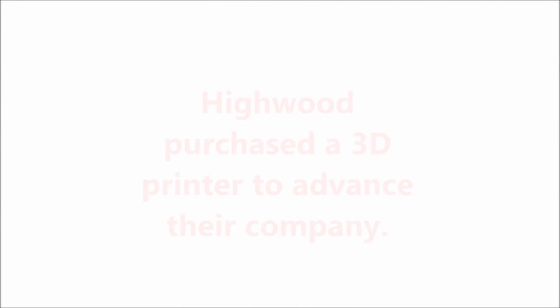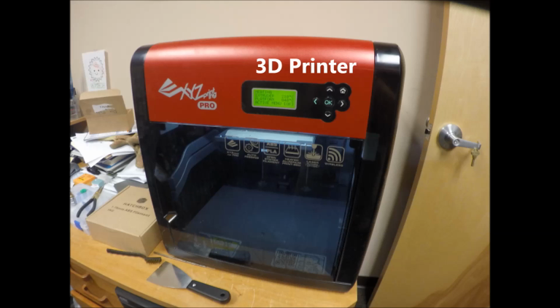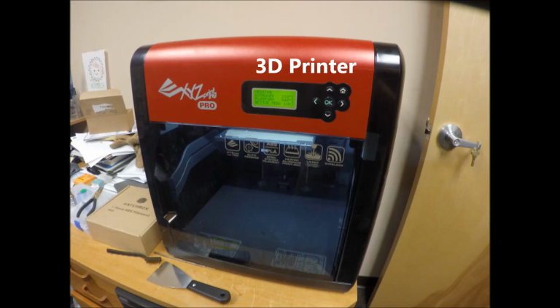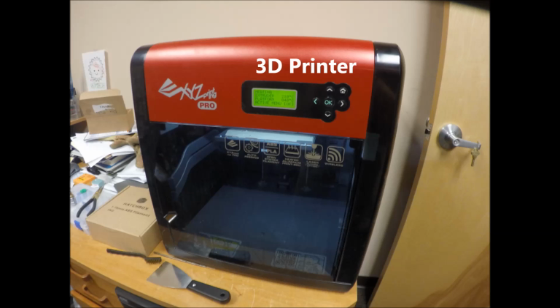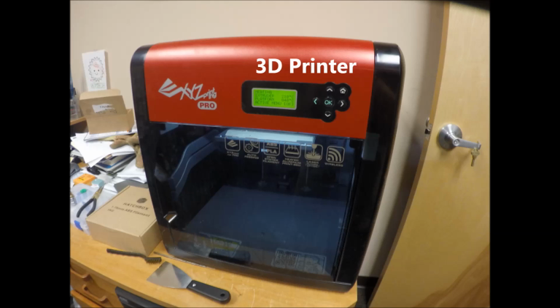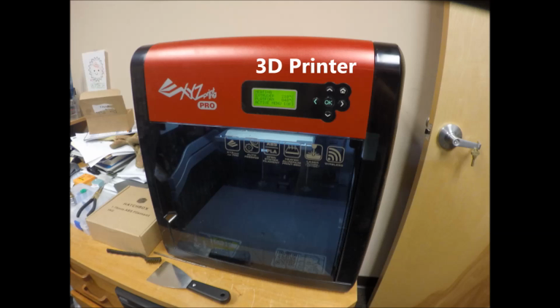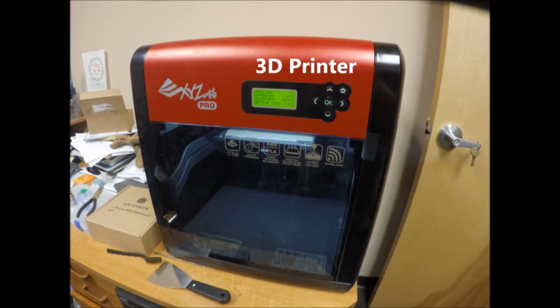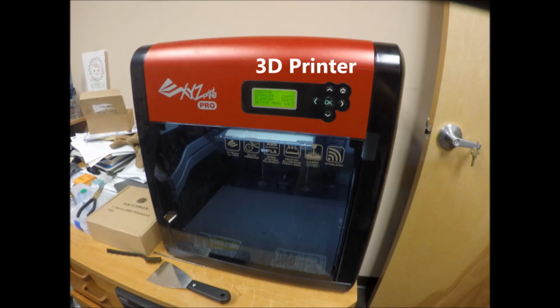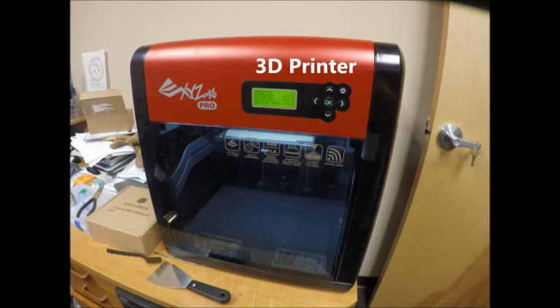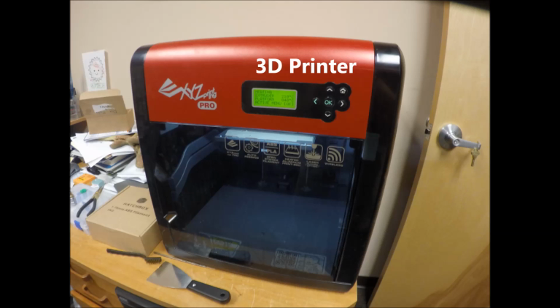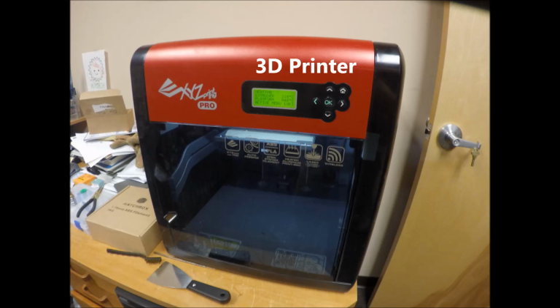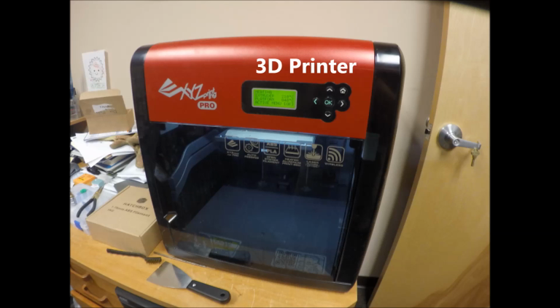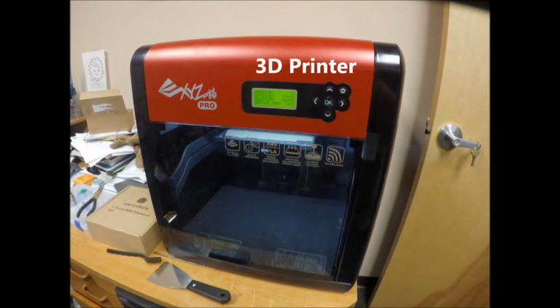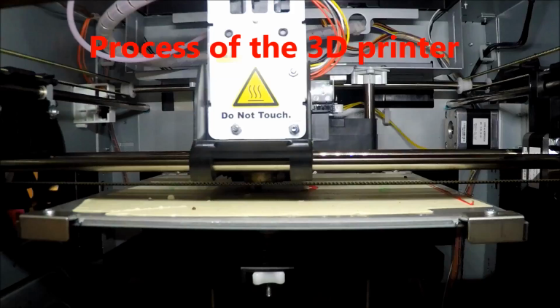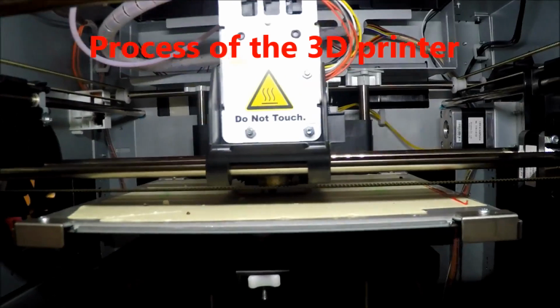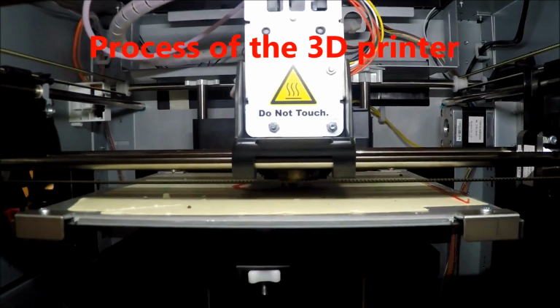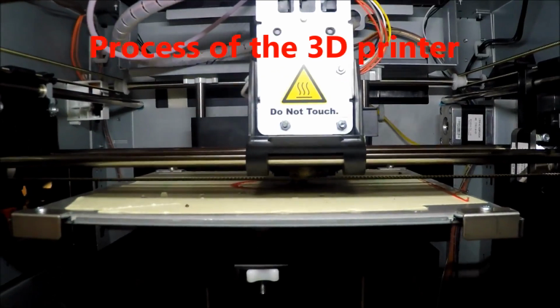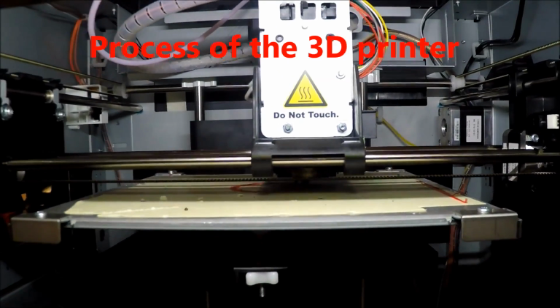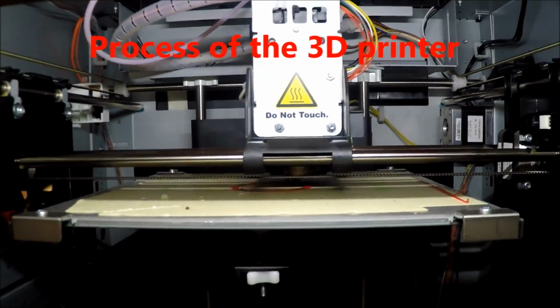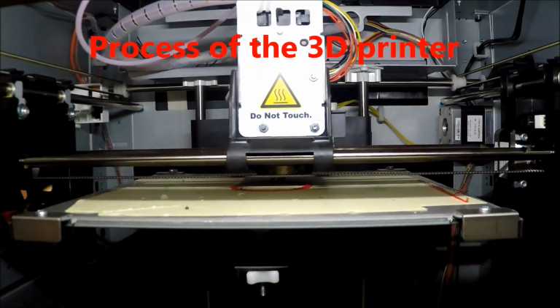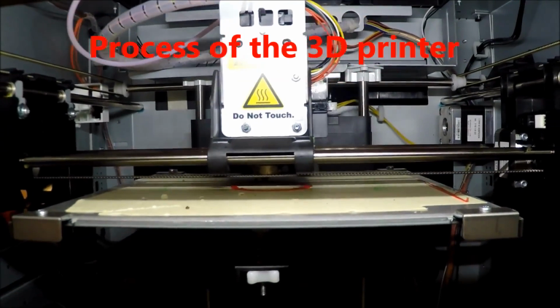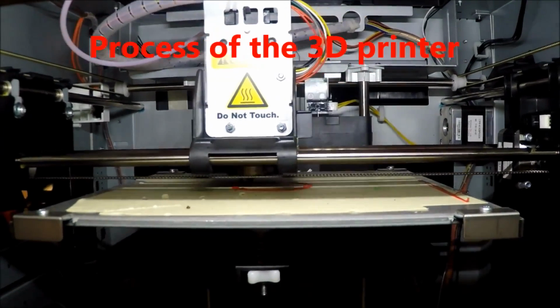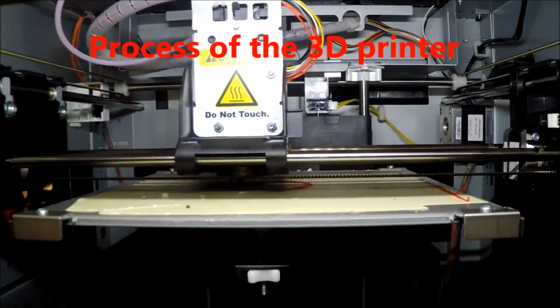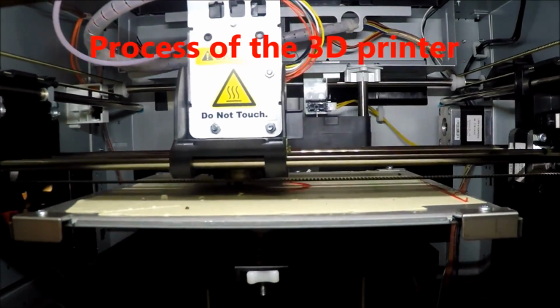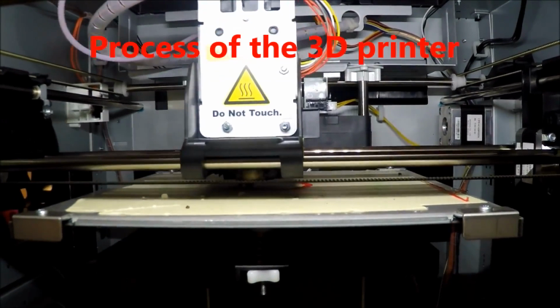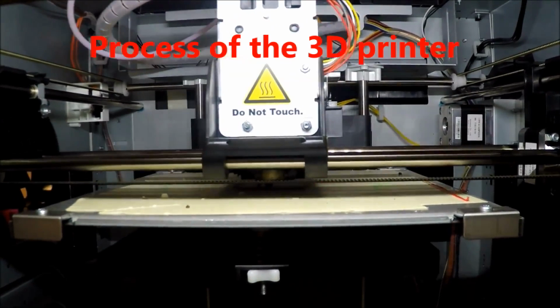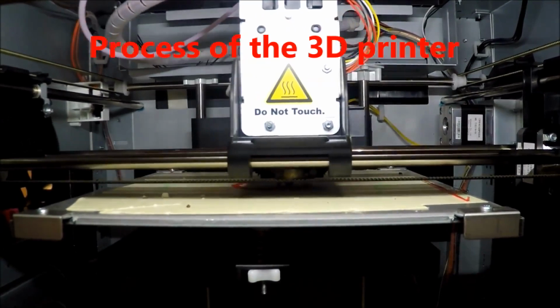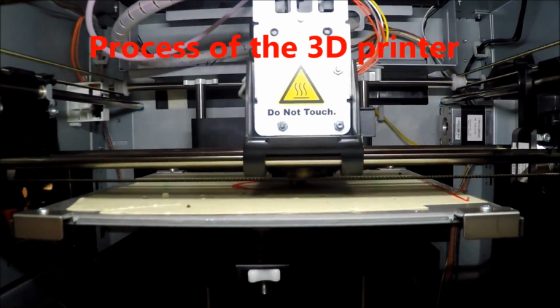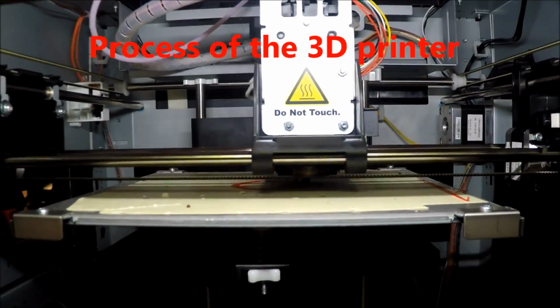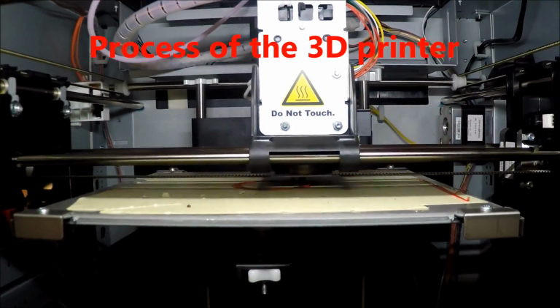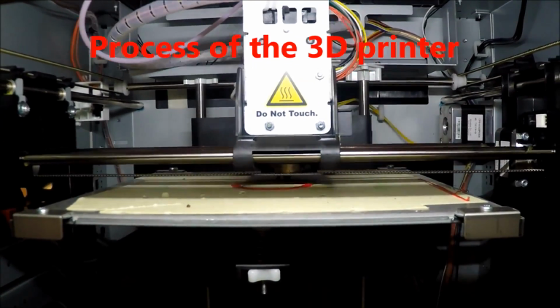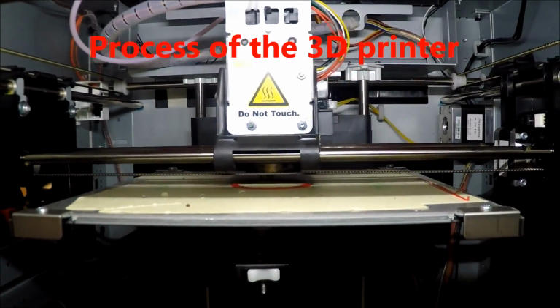The 3D printers are used to make prototypes of new products, such as various clip designs.